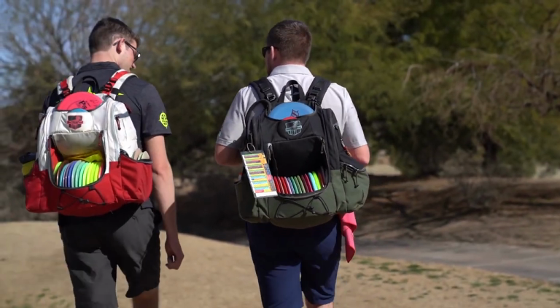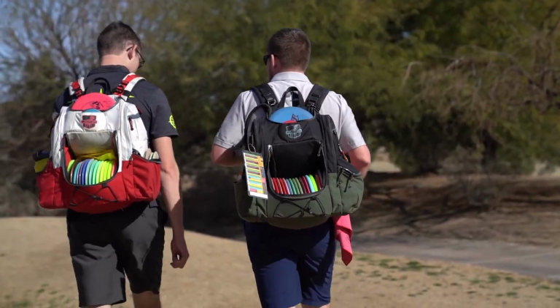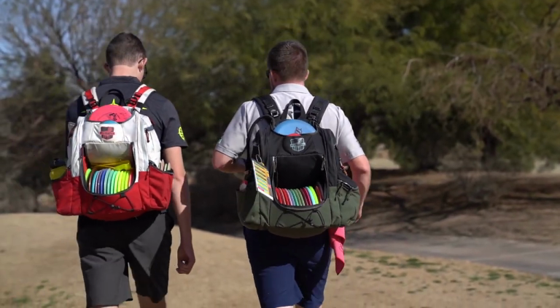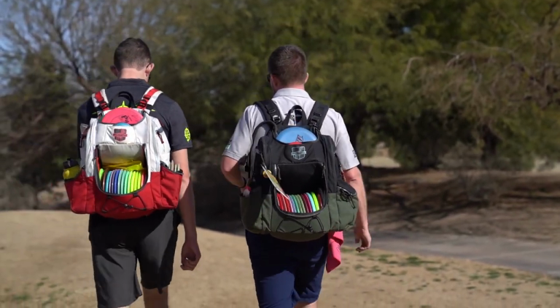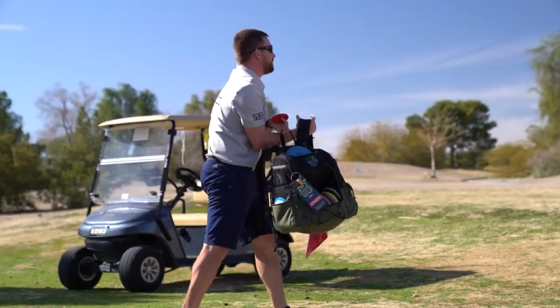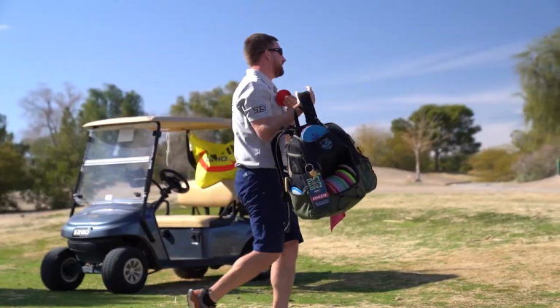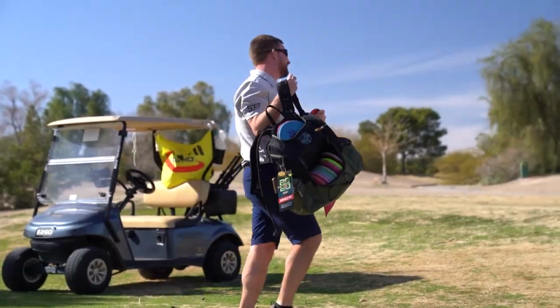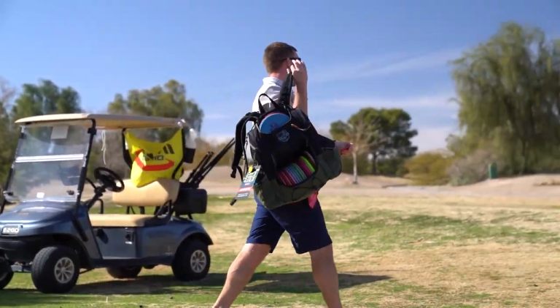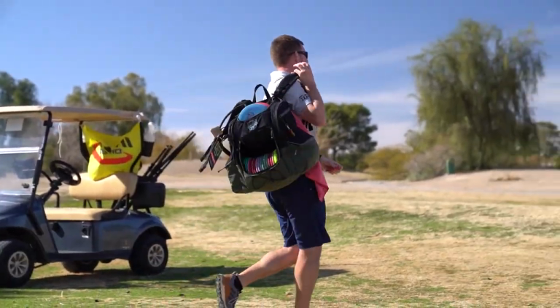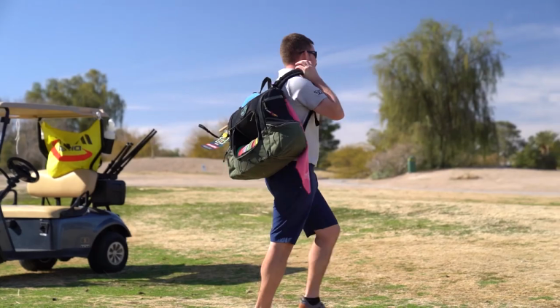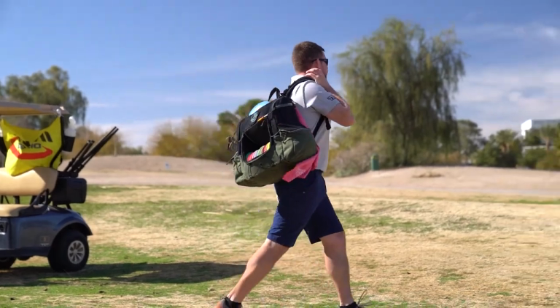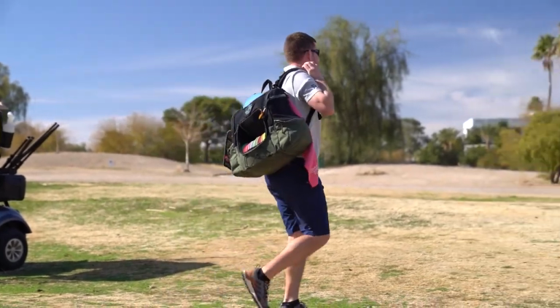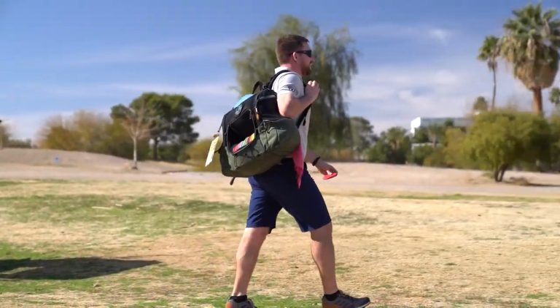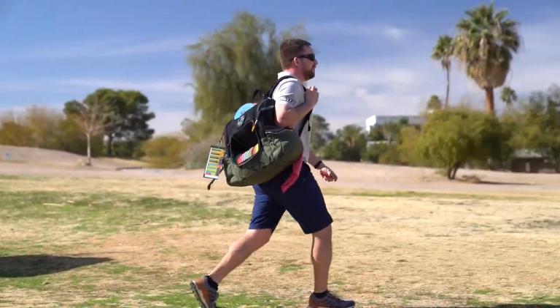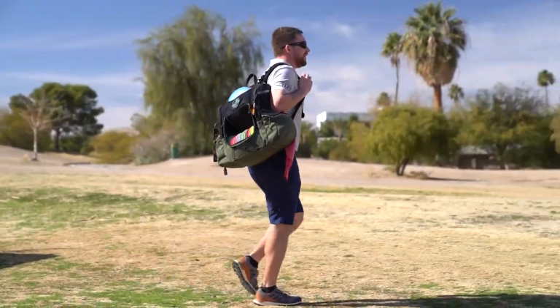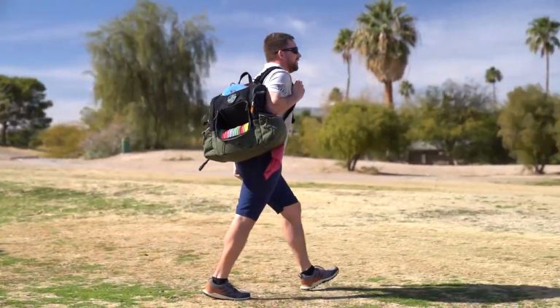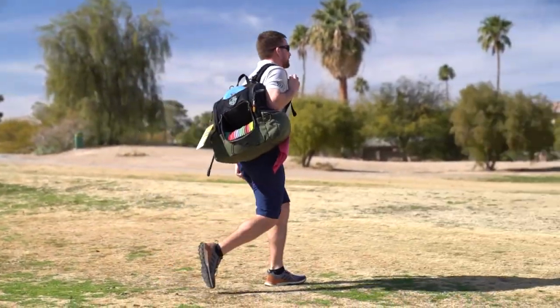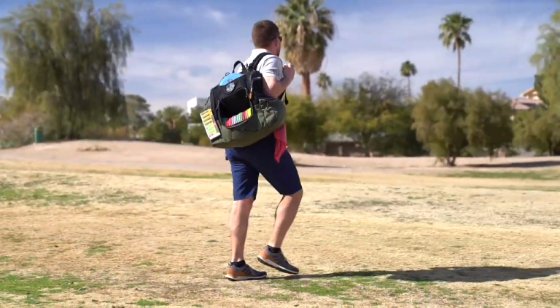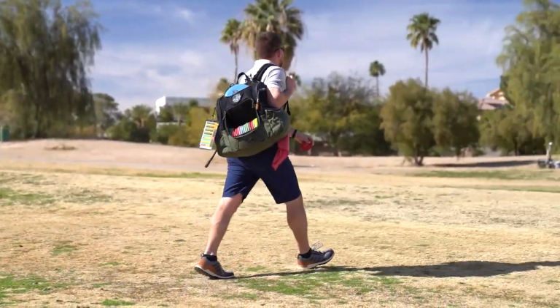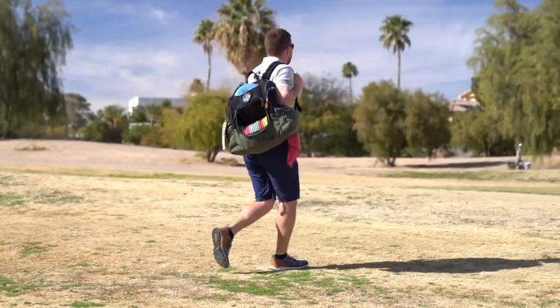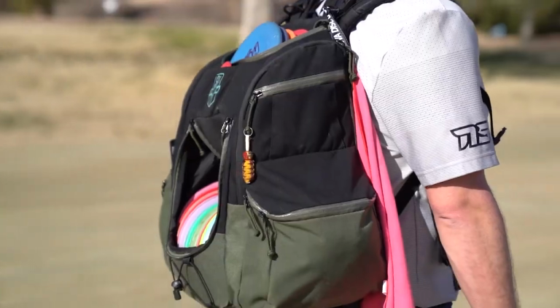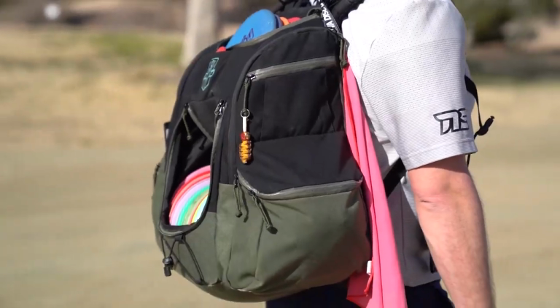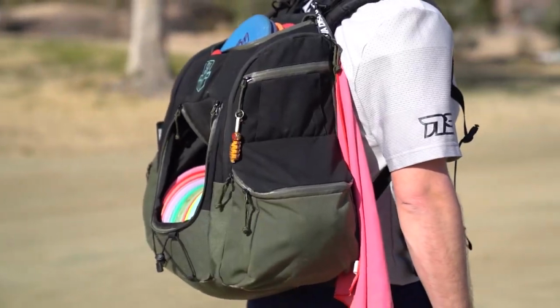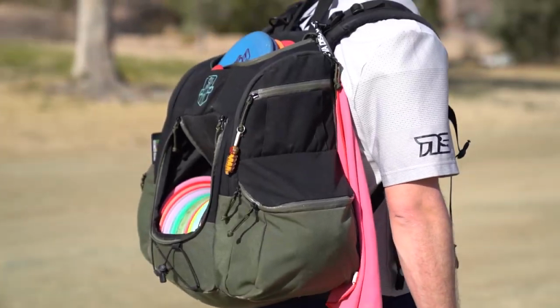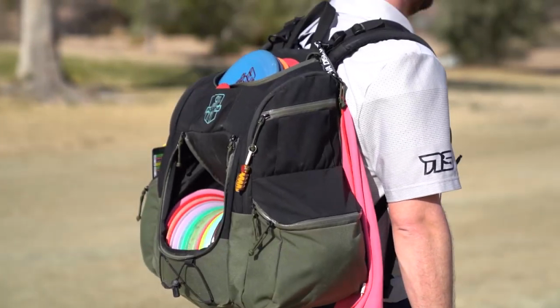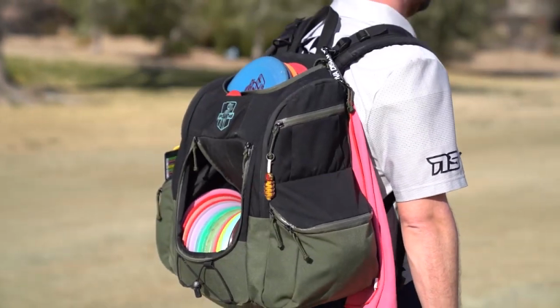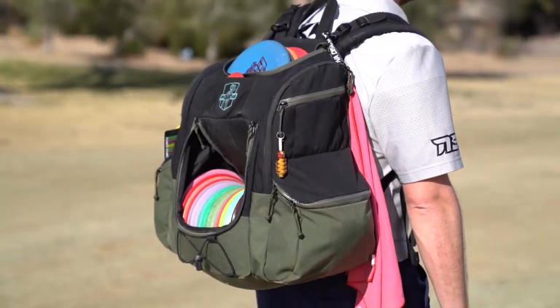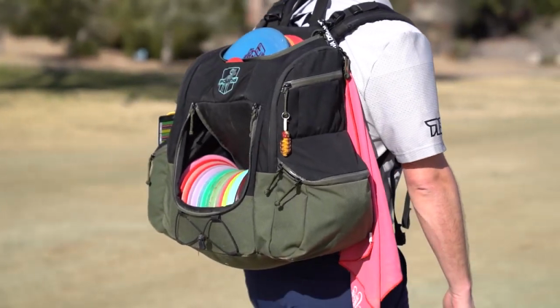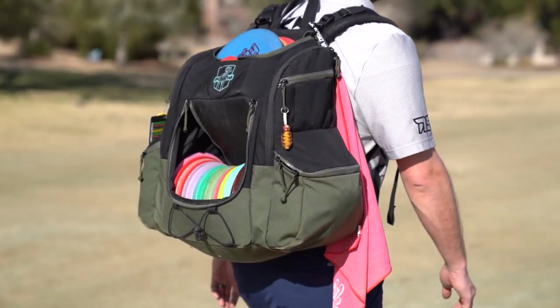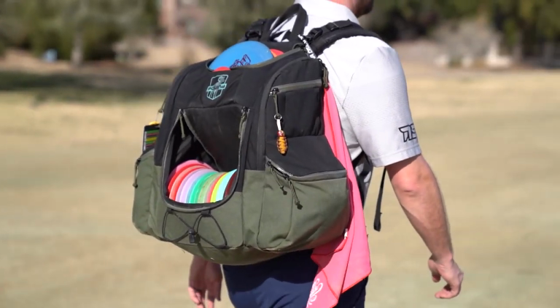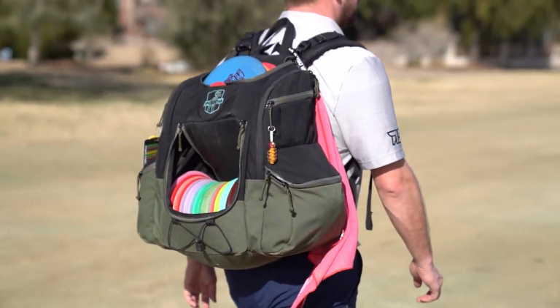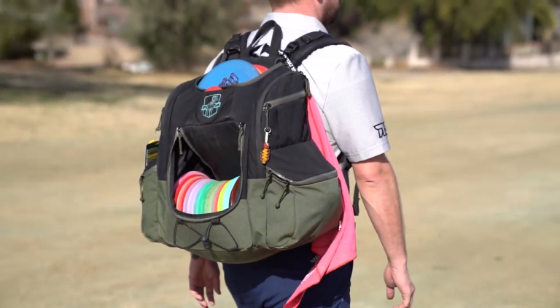And now for the bag I carry them all in — I use the Pound Octothorpe Nate Sexton signature edition. This is last year's colors but the new ones are on the way.